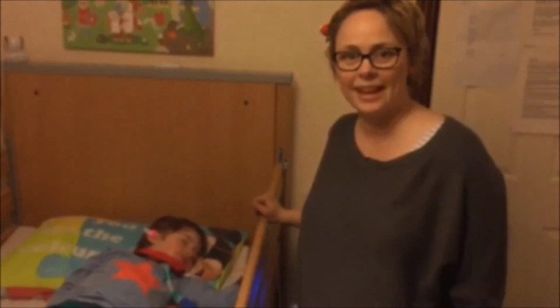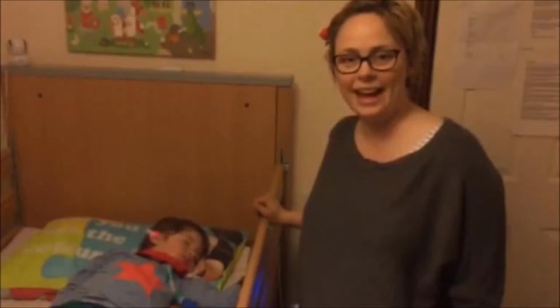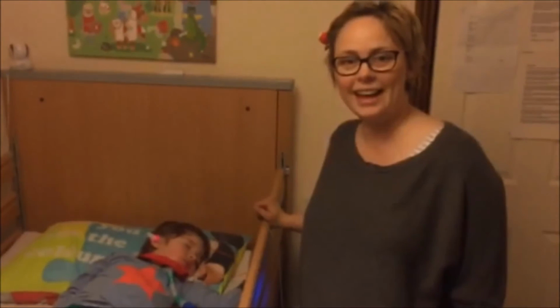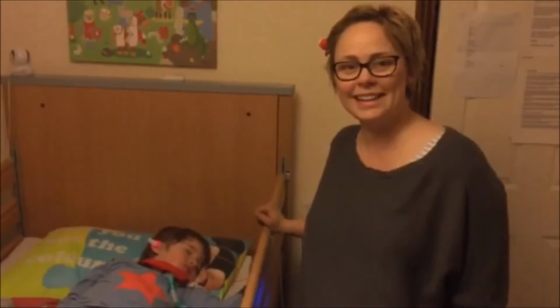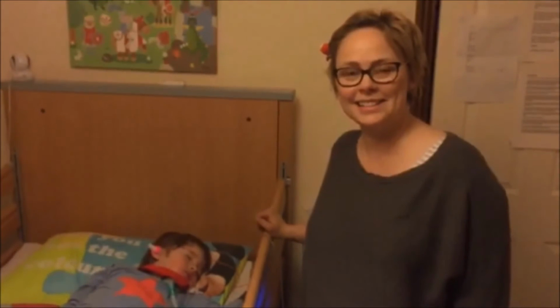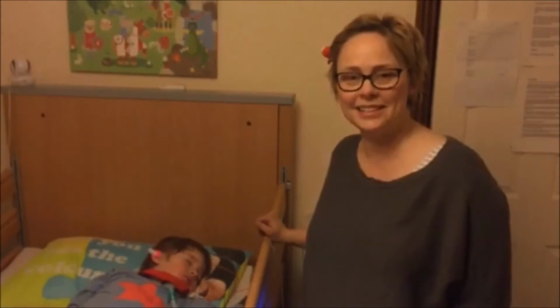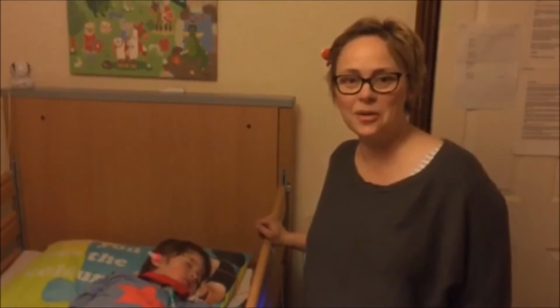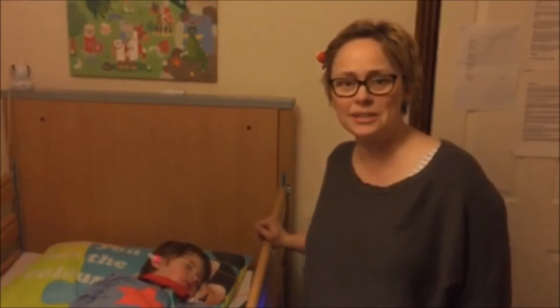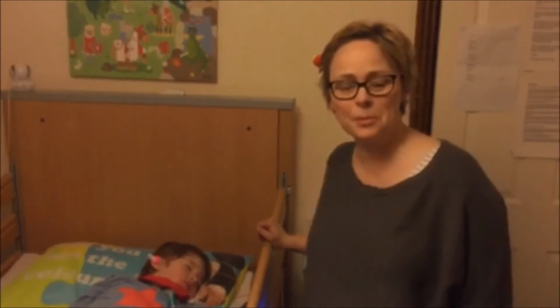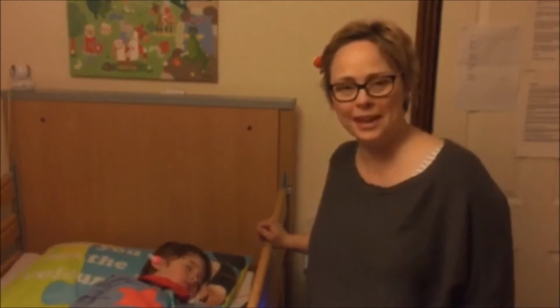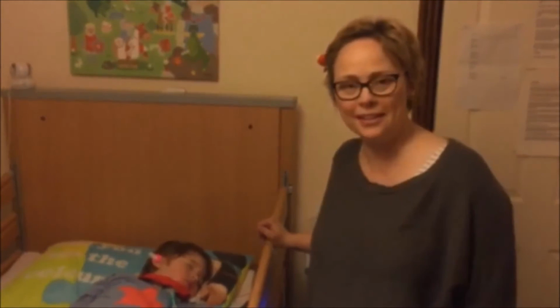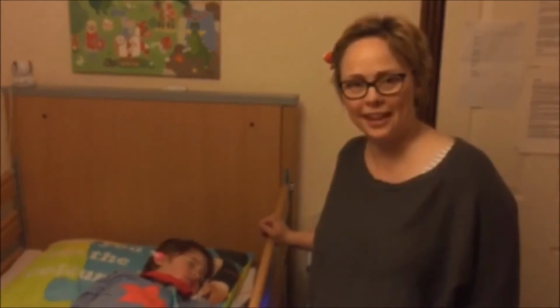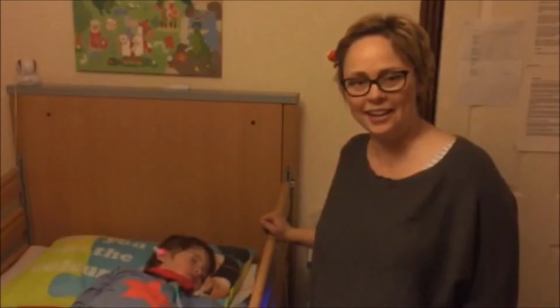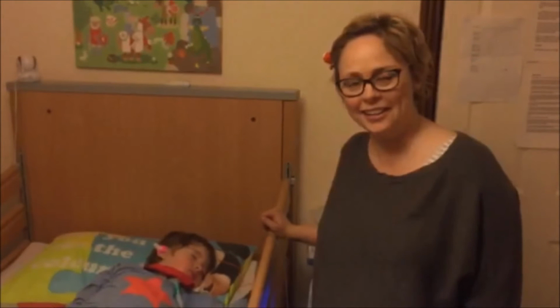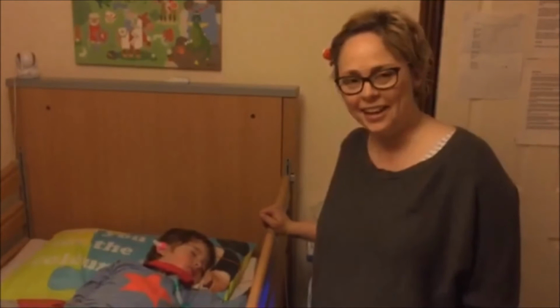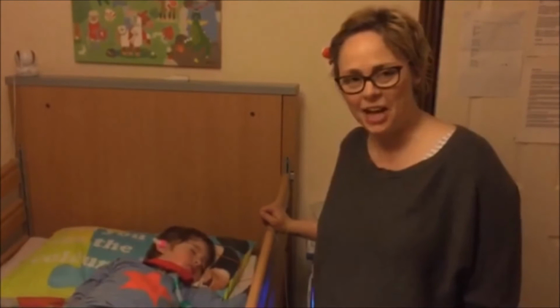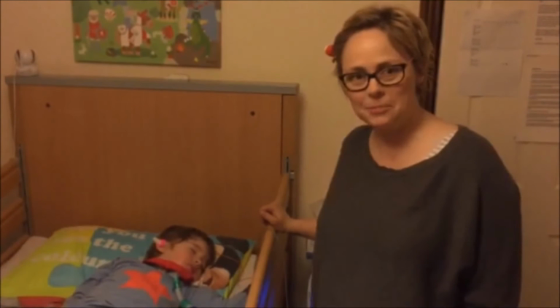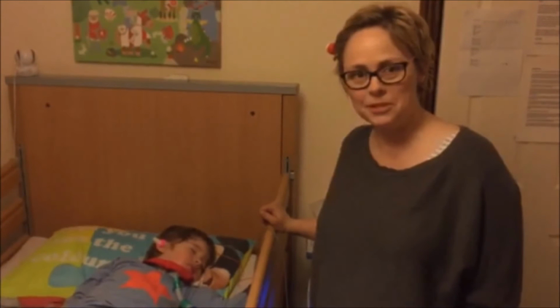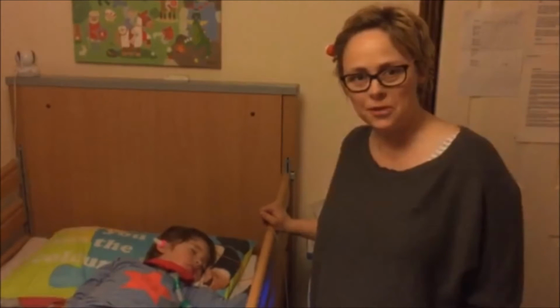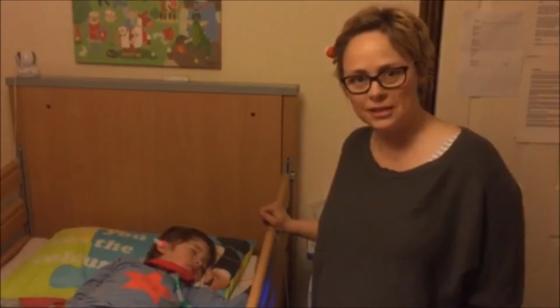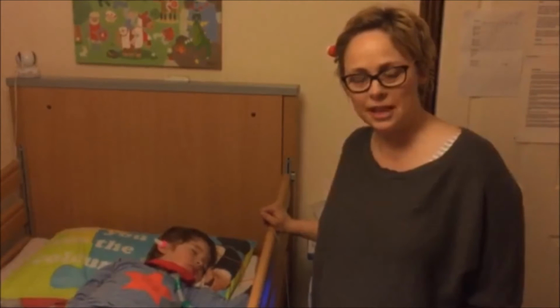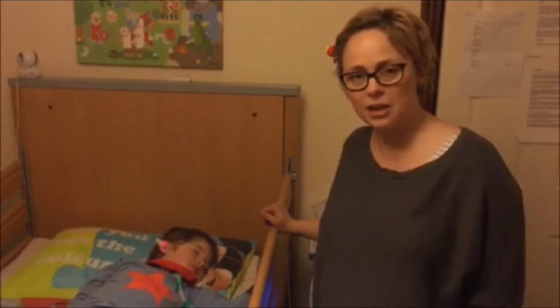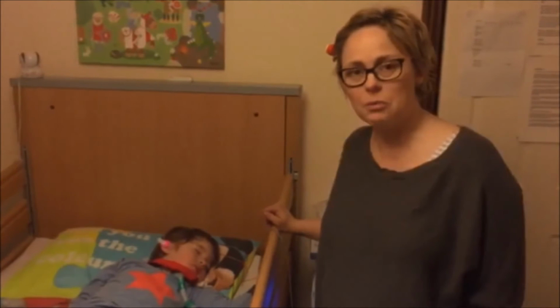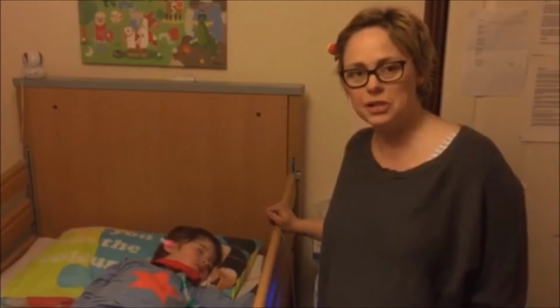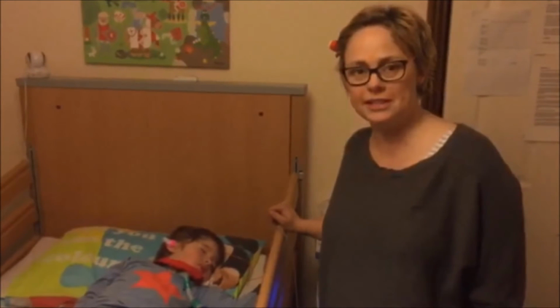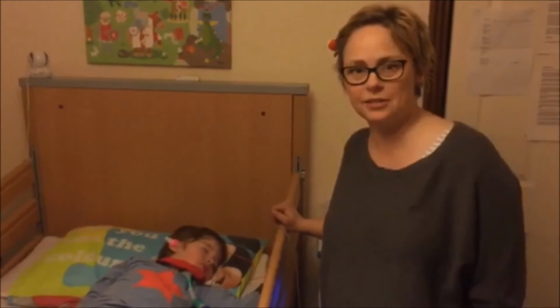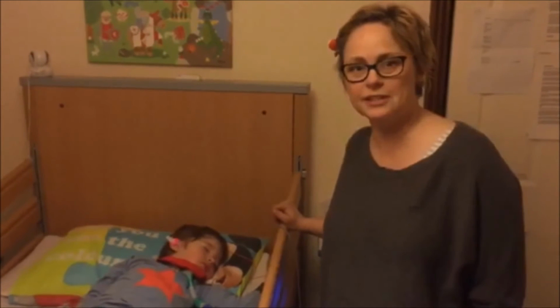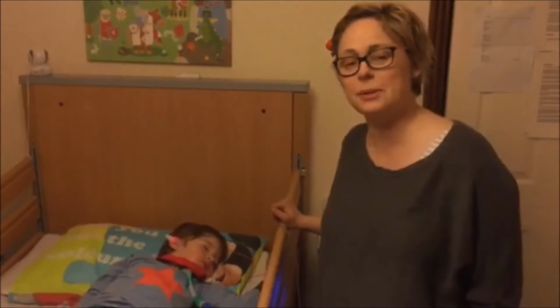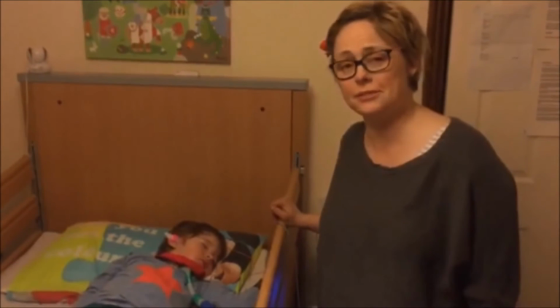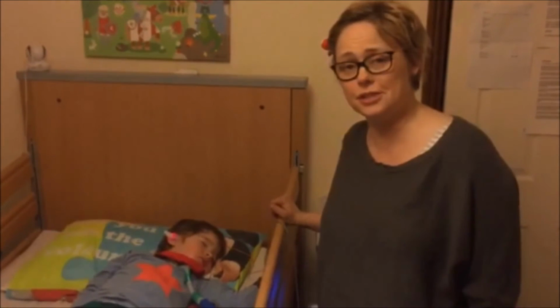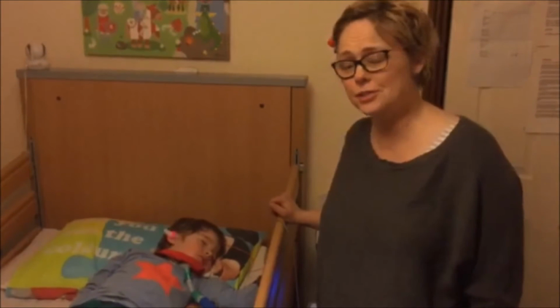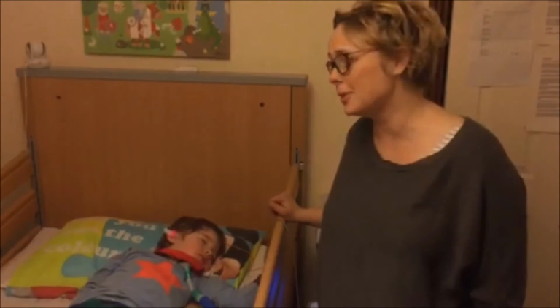Hi, it's Jill, Noah's mum here again. Just phoning to let you know what we're doing this evening because it's a bit different to usual.